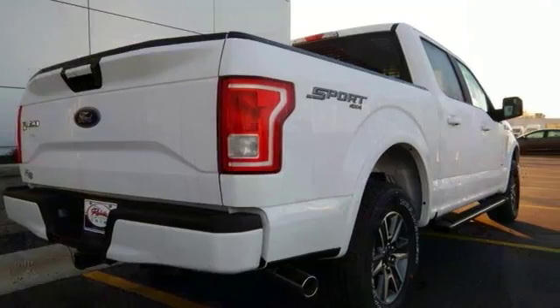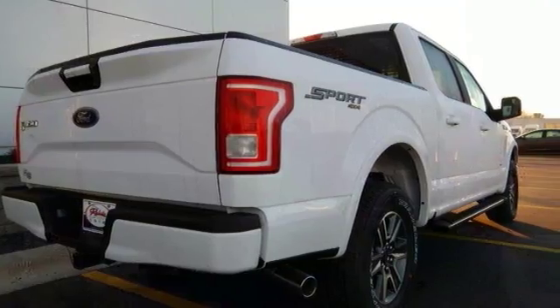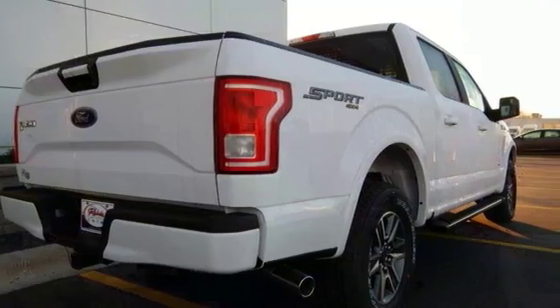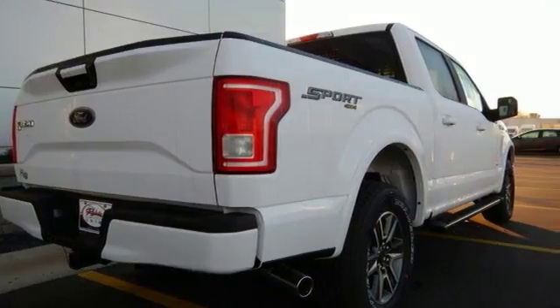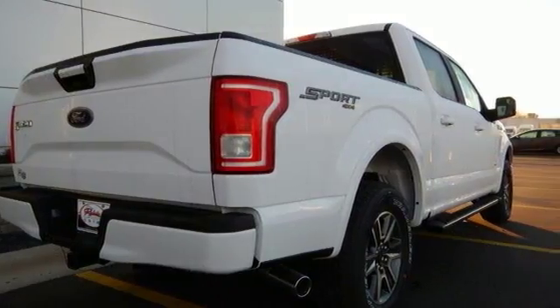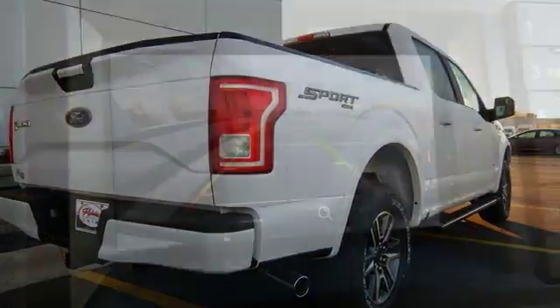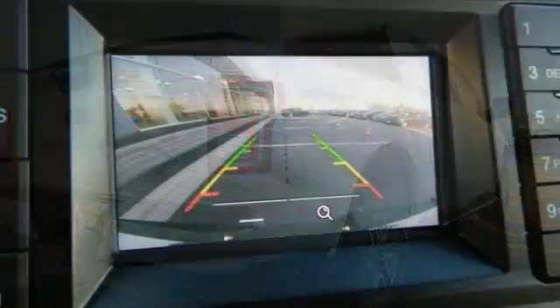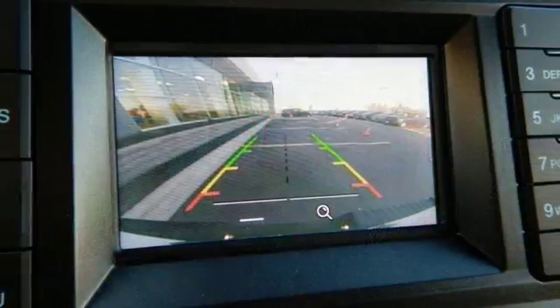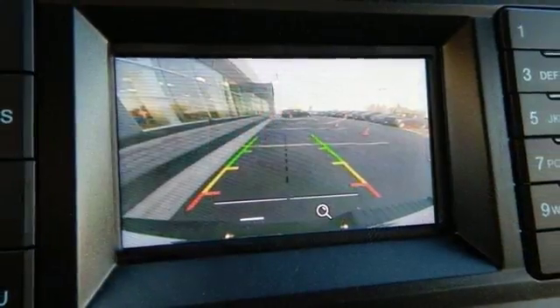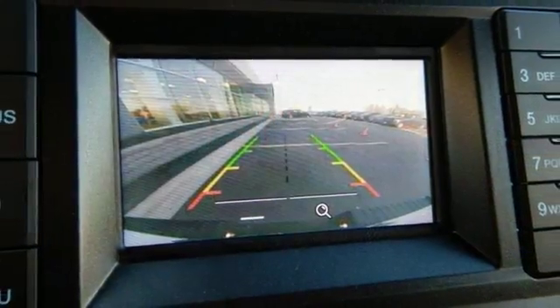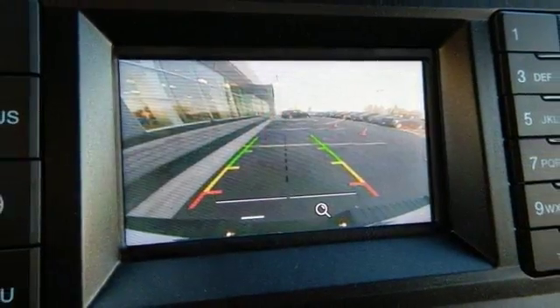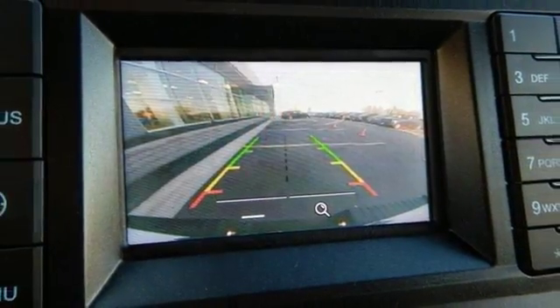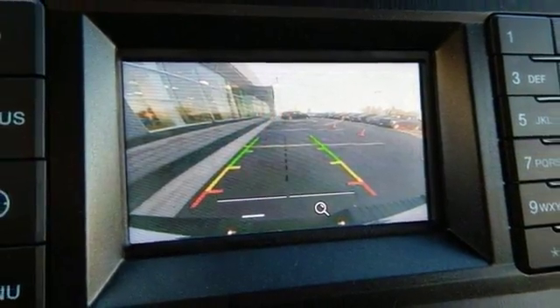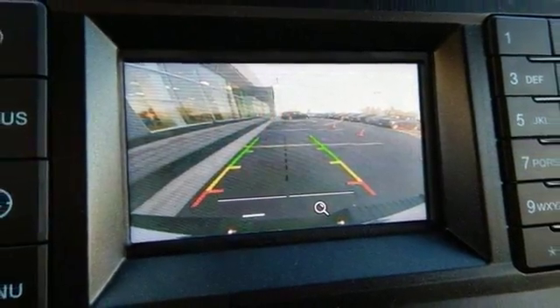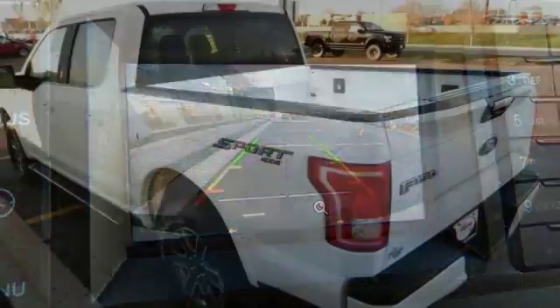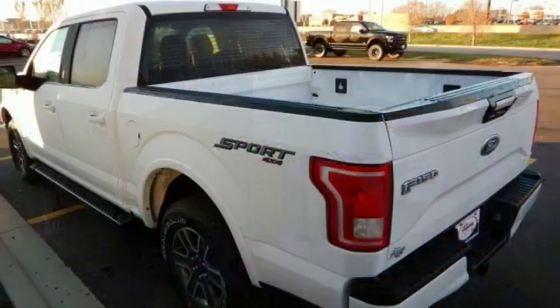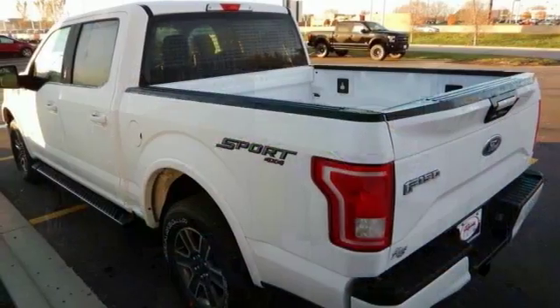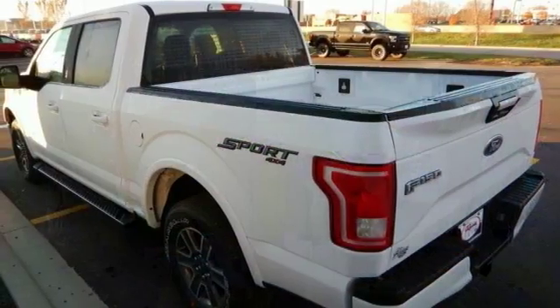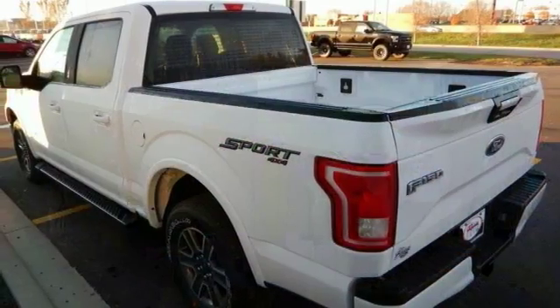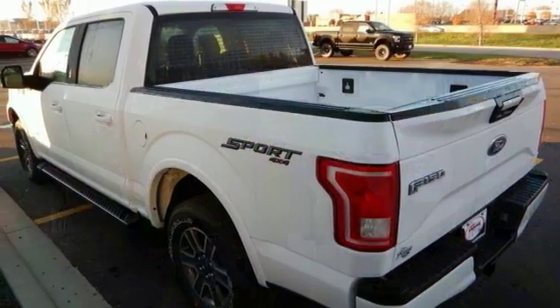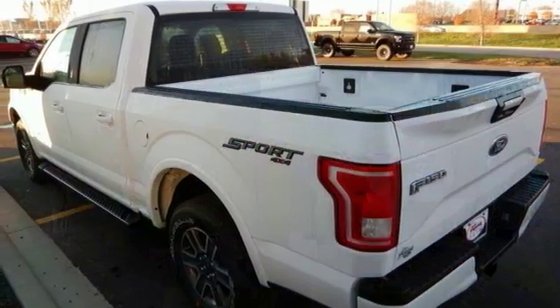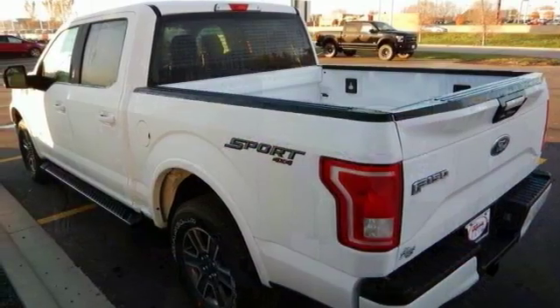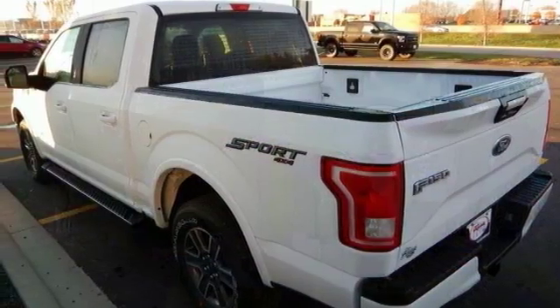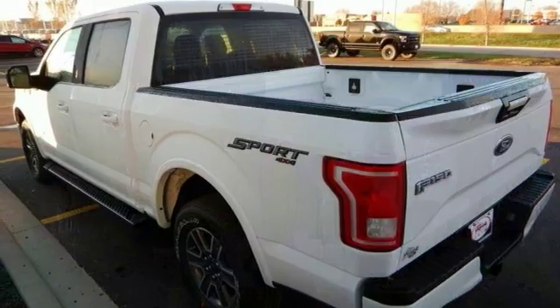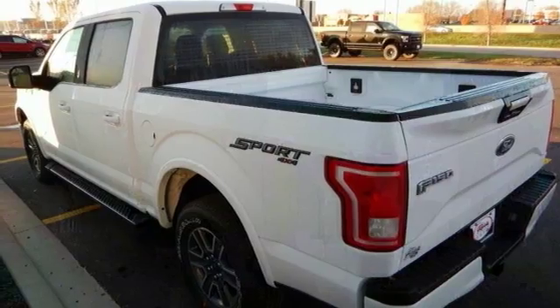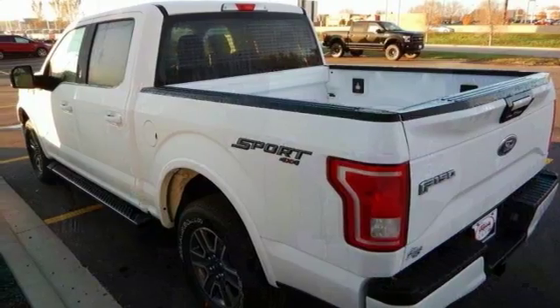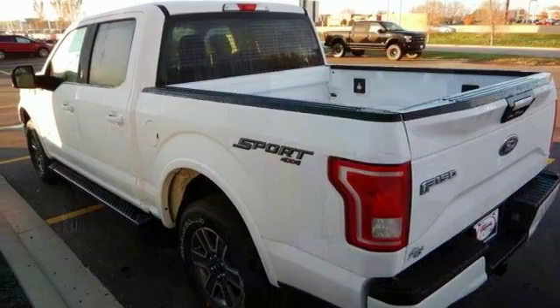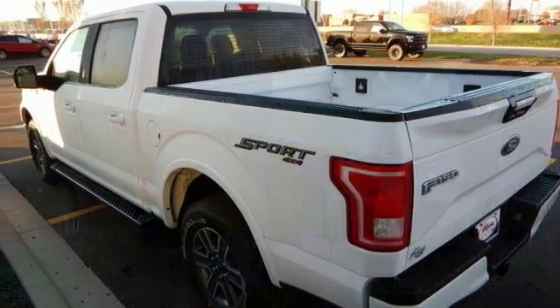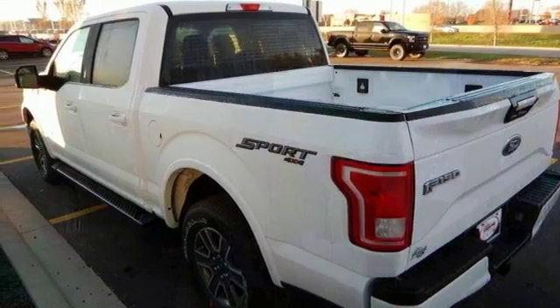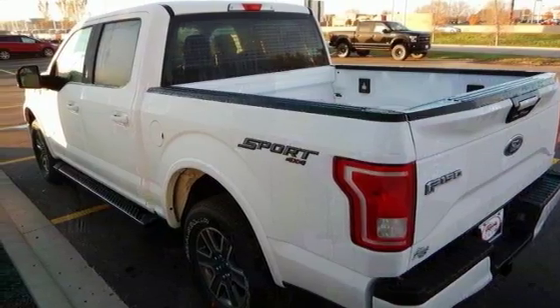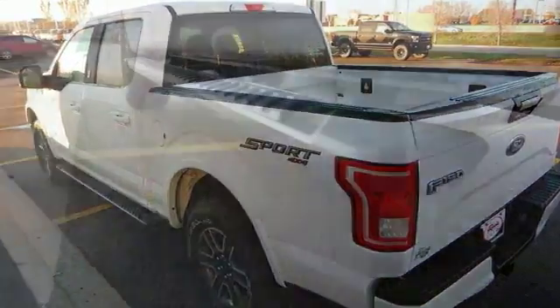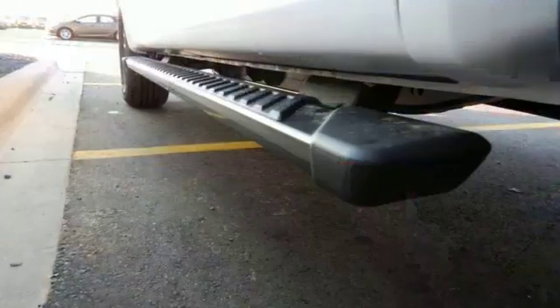Looking for an amazing value on a great Ford? Well, this is it. This F-150 engine never skips a beat. Check it out today.